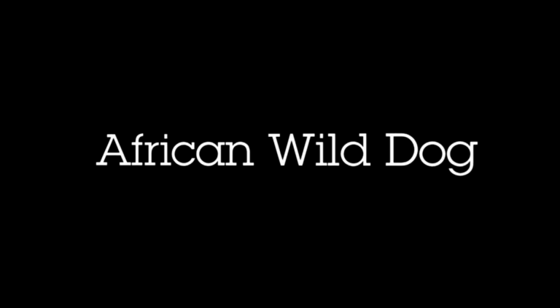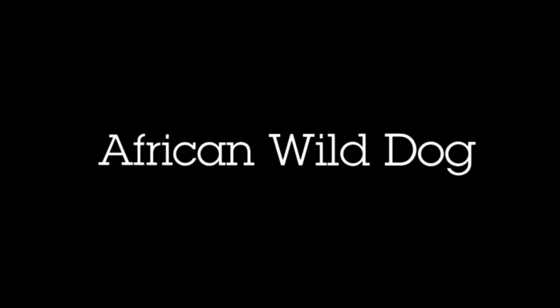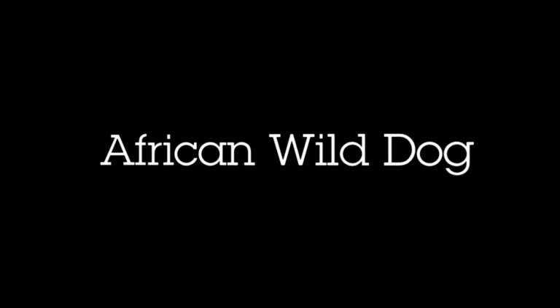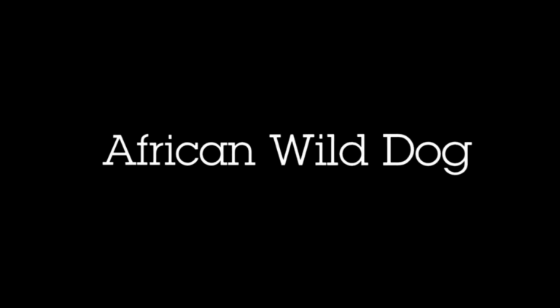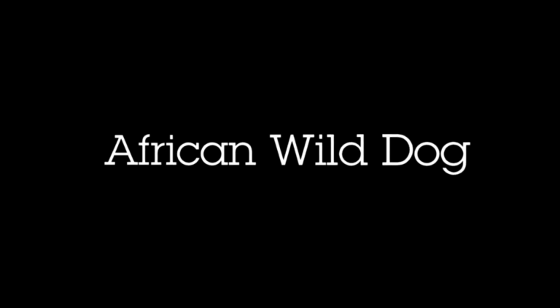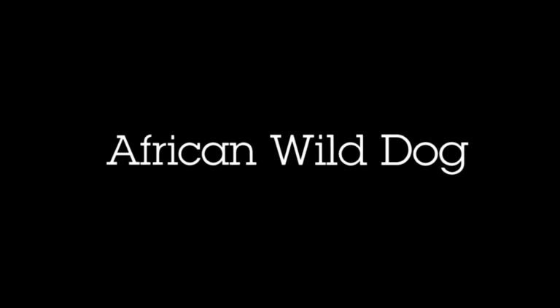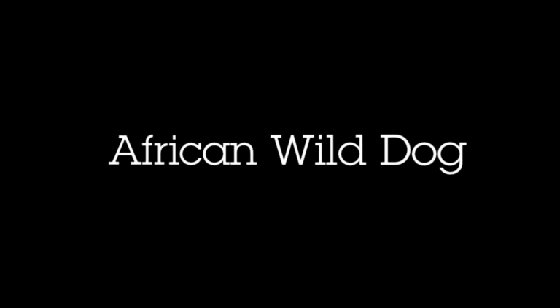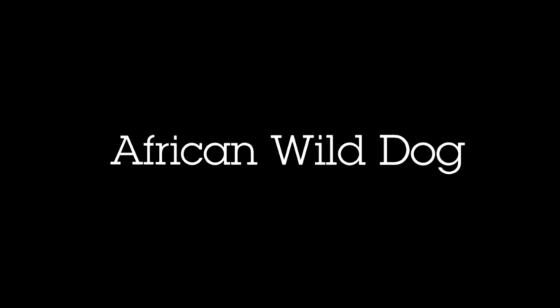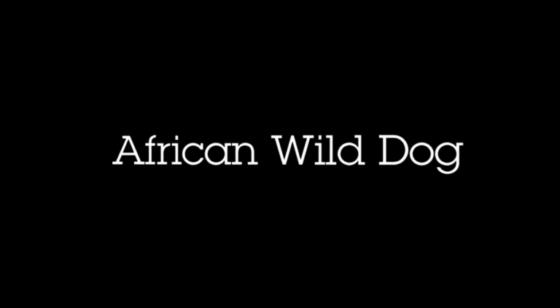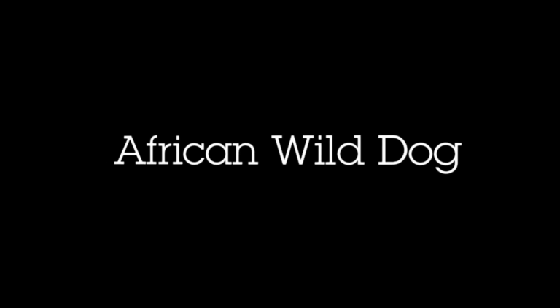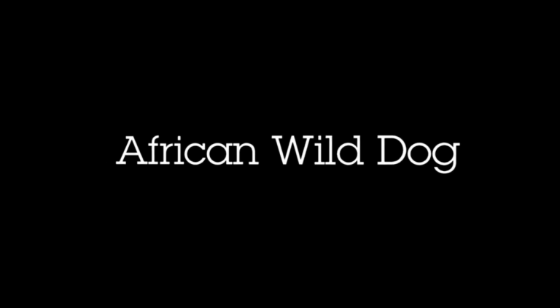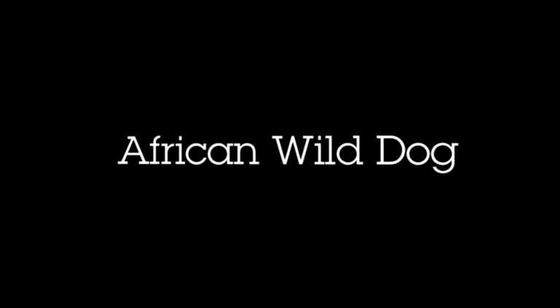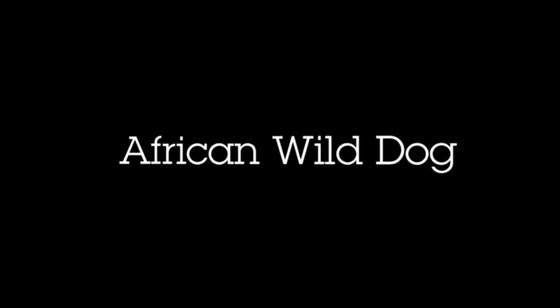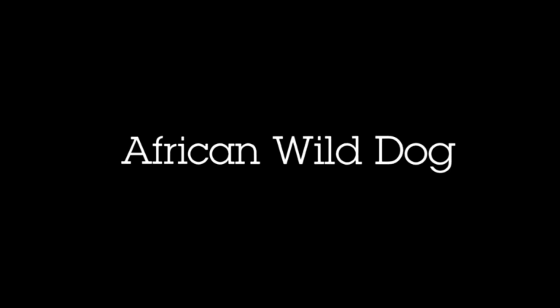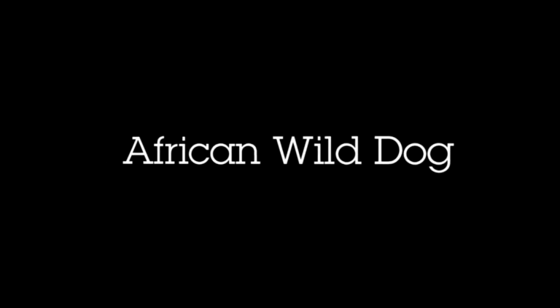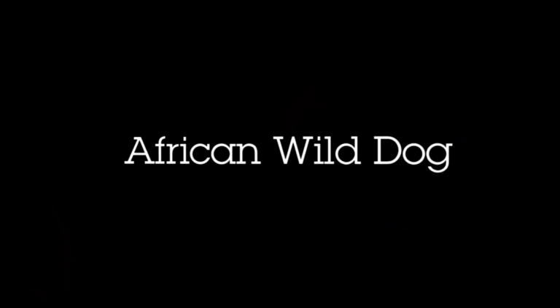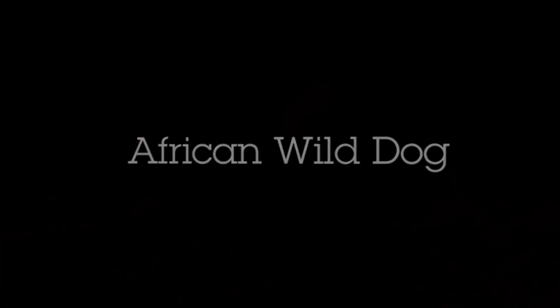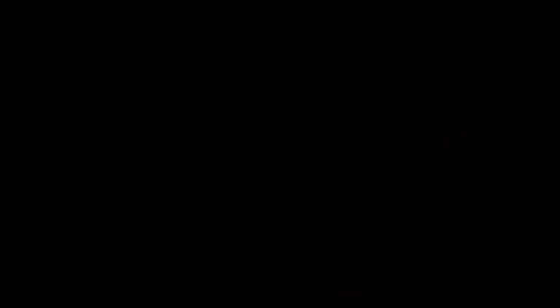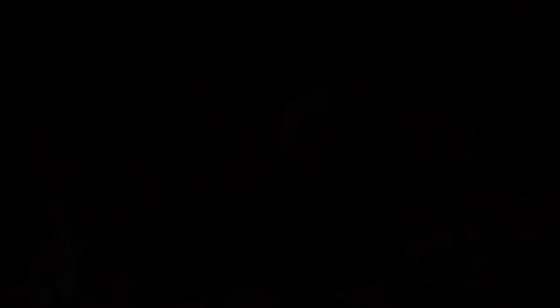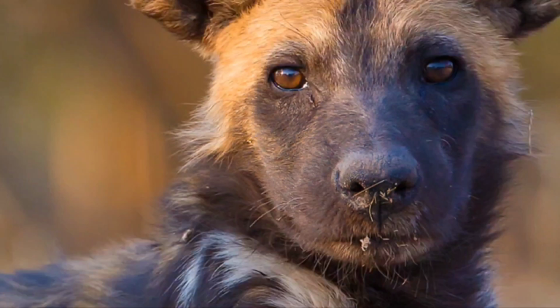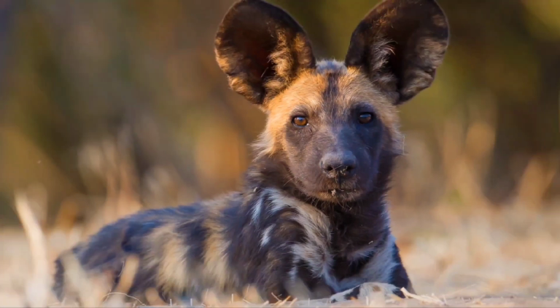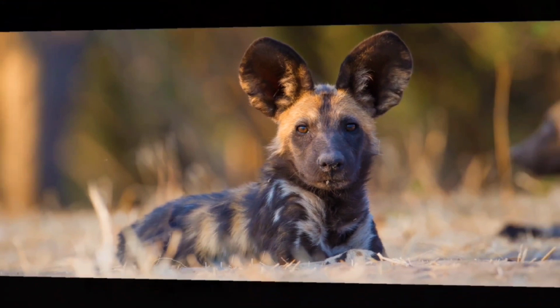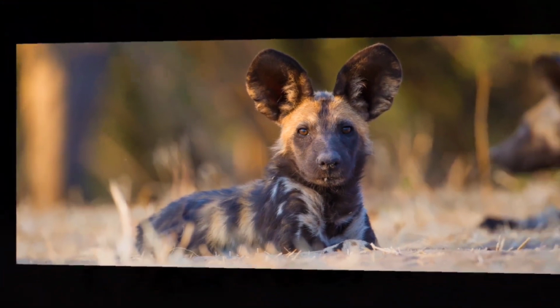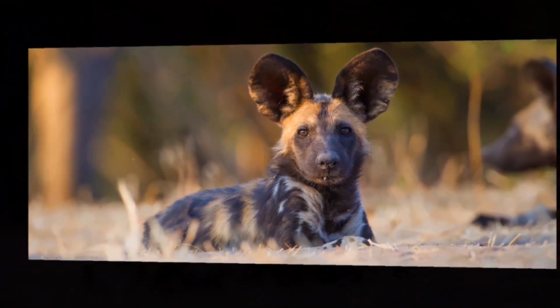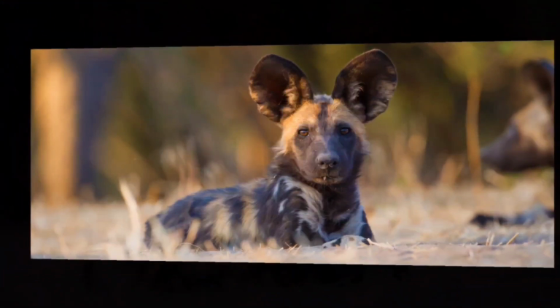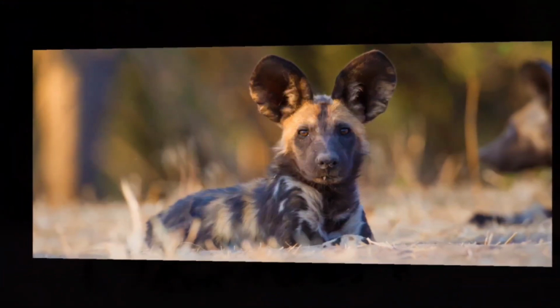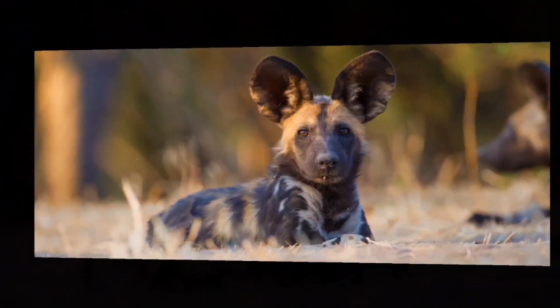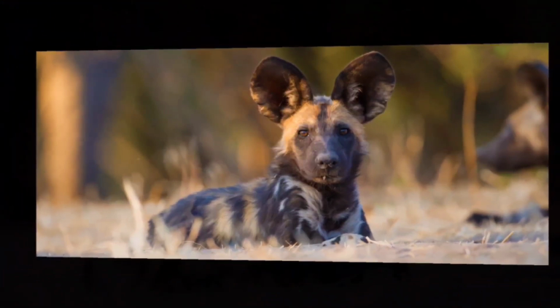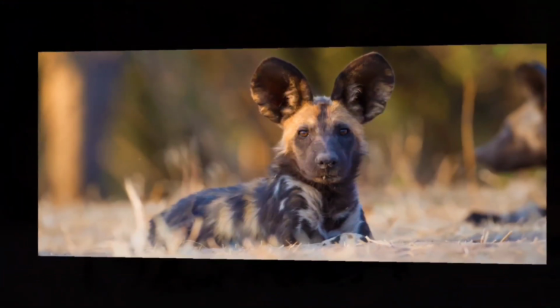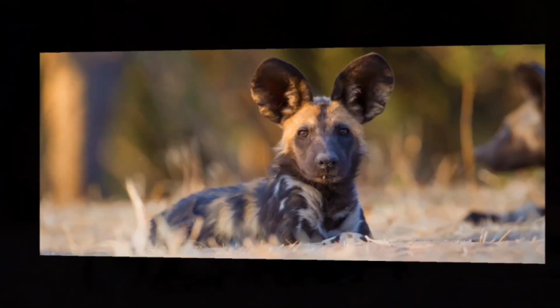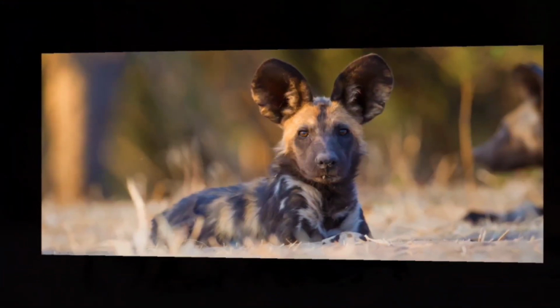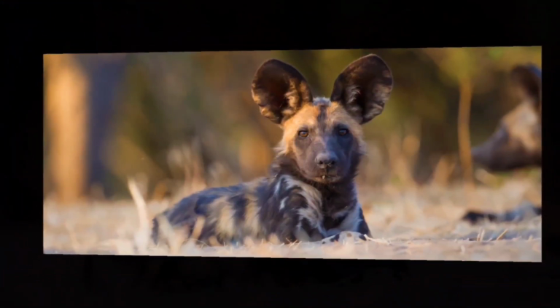Hi everybody! I hope you're having a great day. In this video, I'm going to be covering the African wild dog.